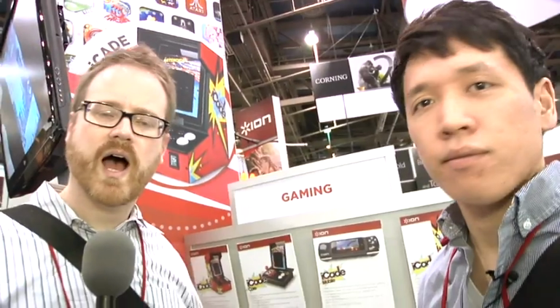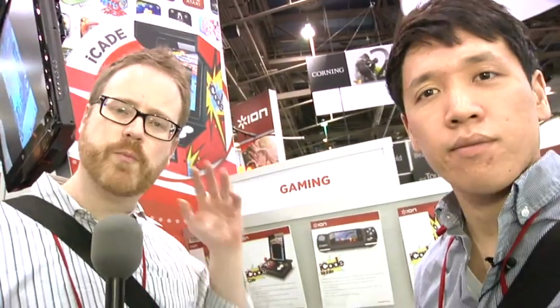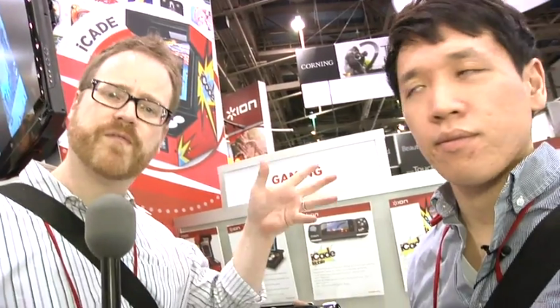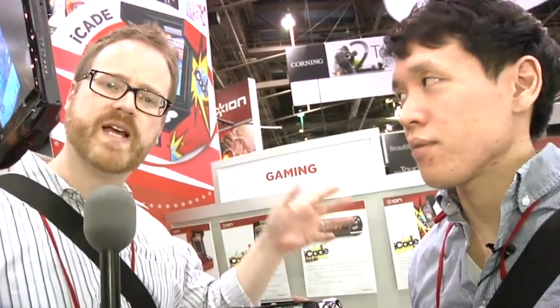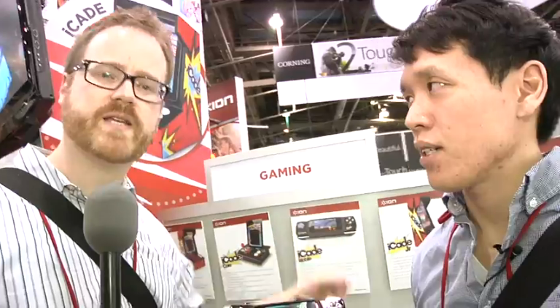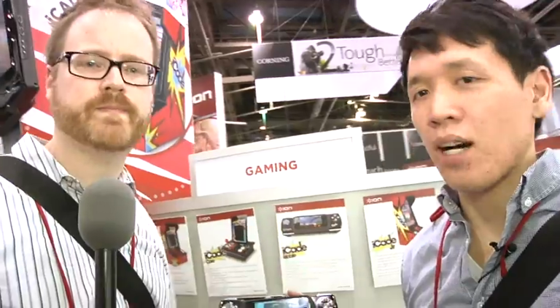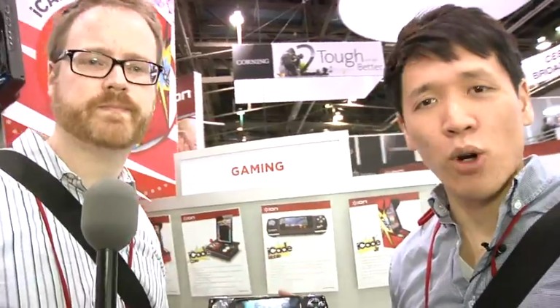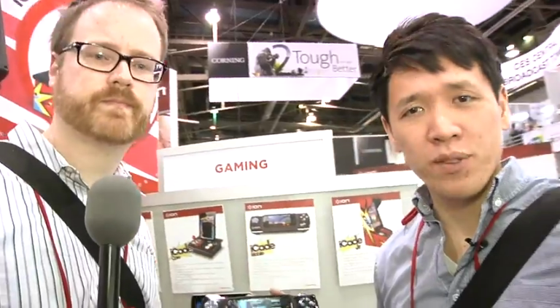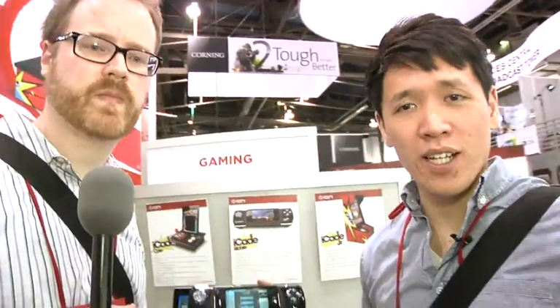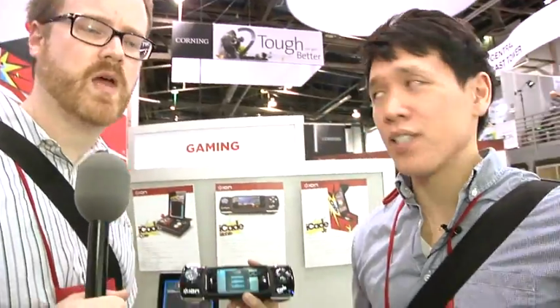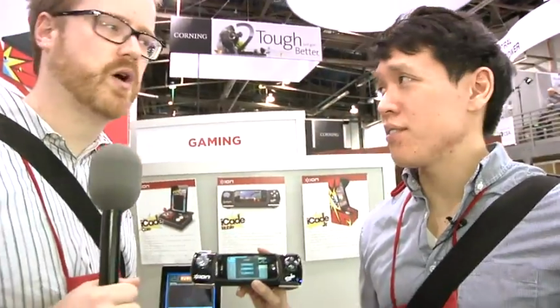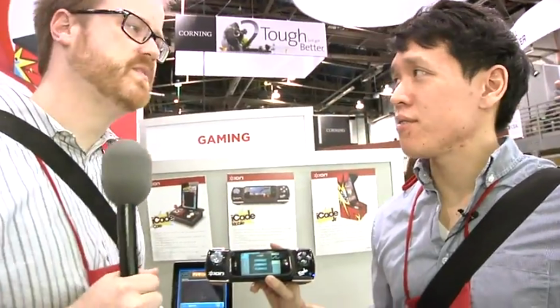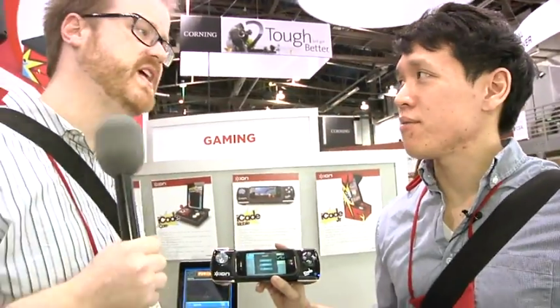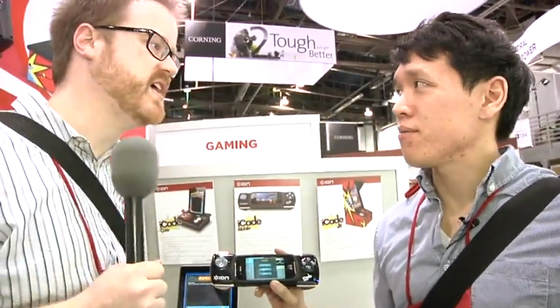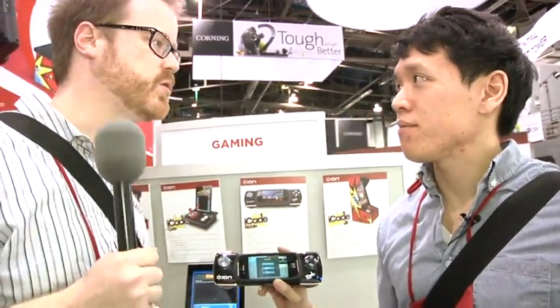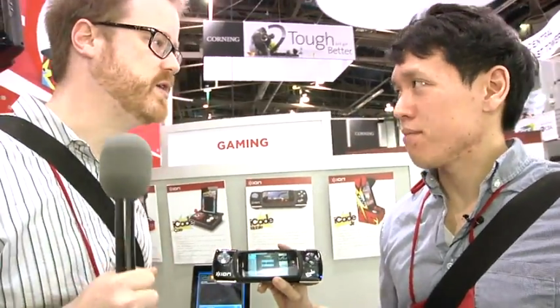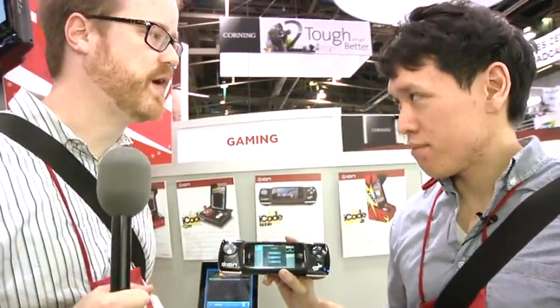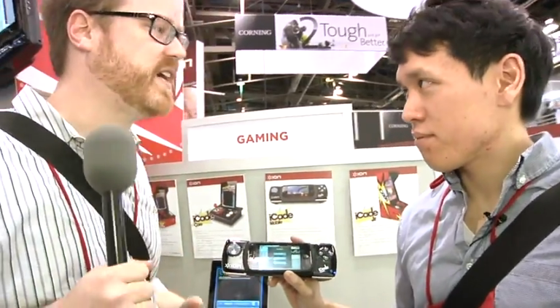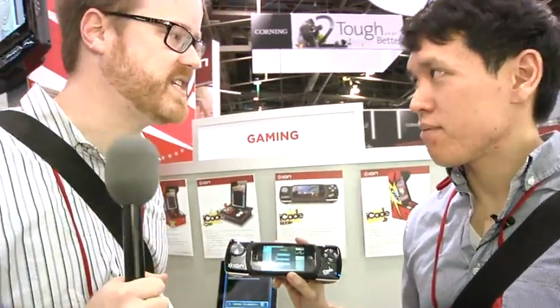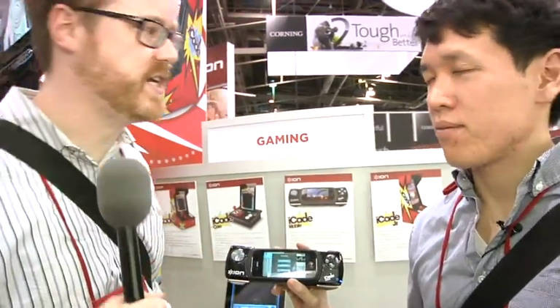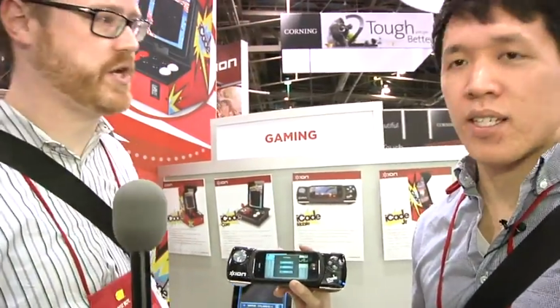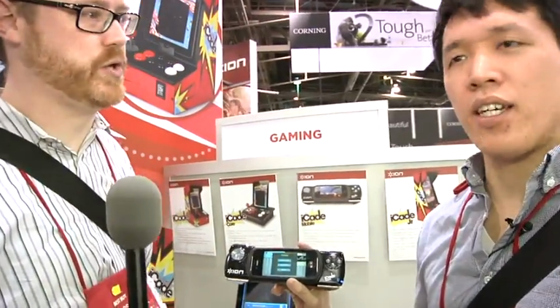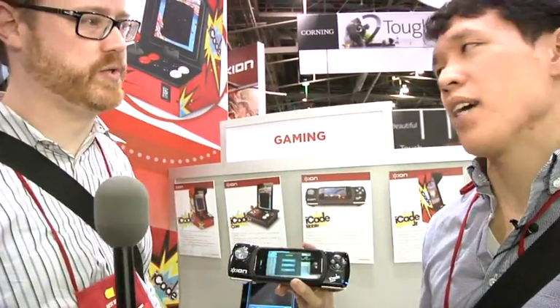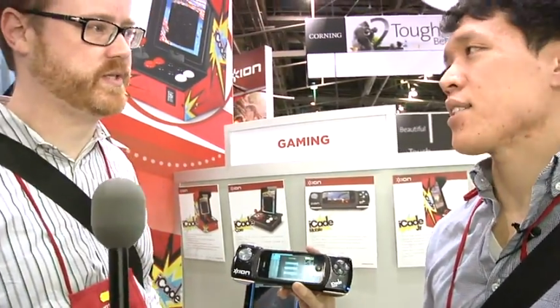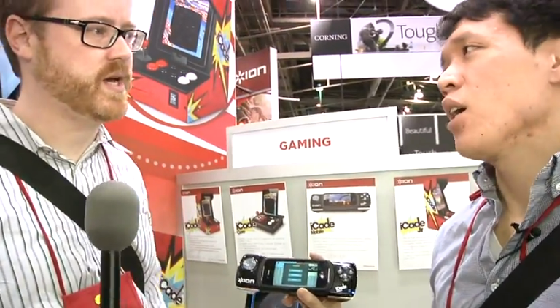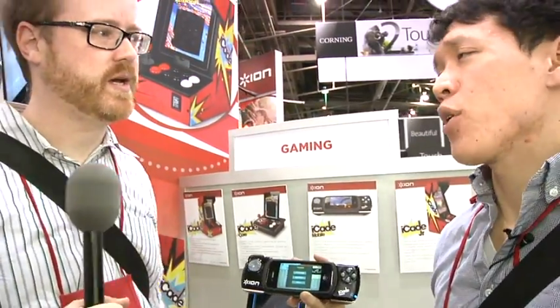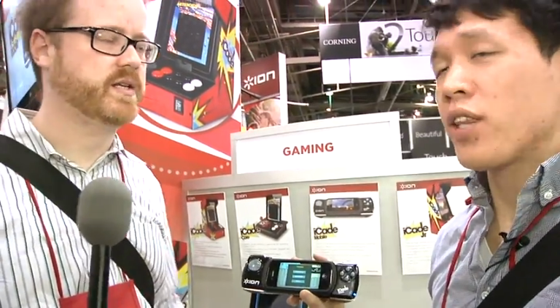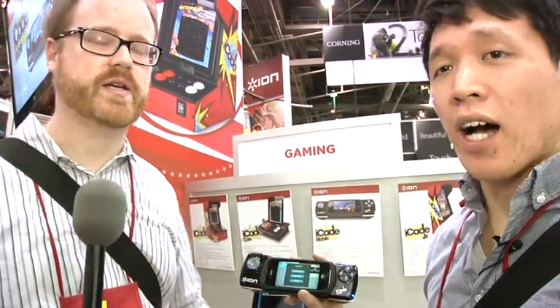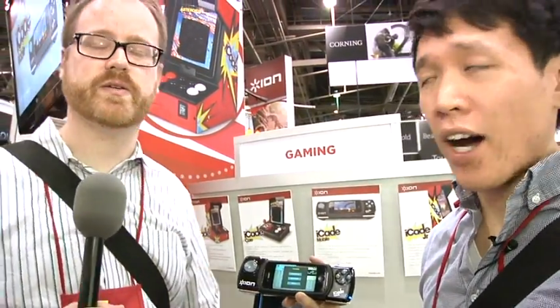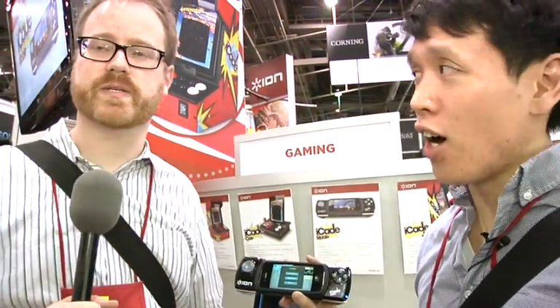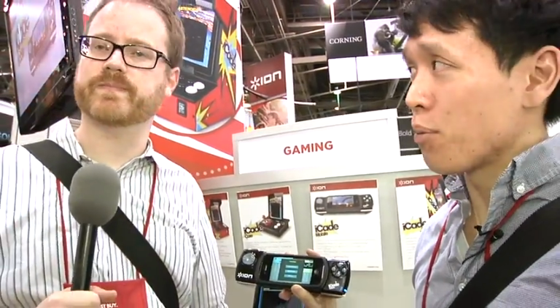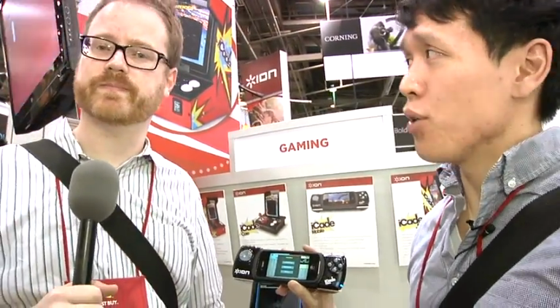I'm Will from Tested. I'm Norm from Tested. CES 2012 continues — we're here at the ION booth.